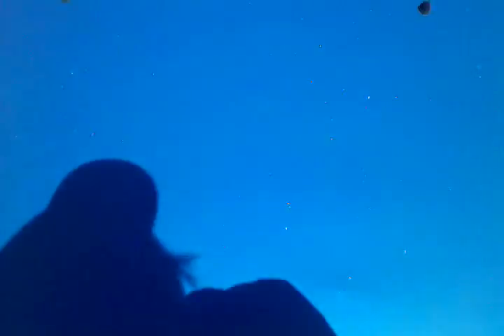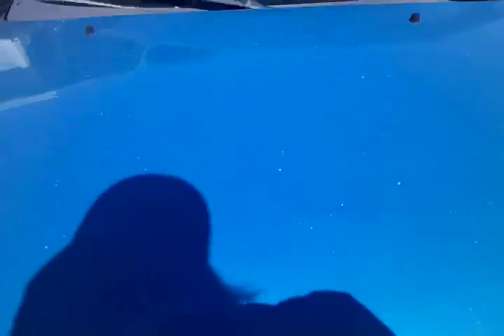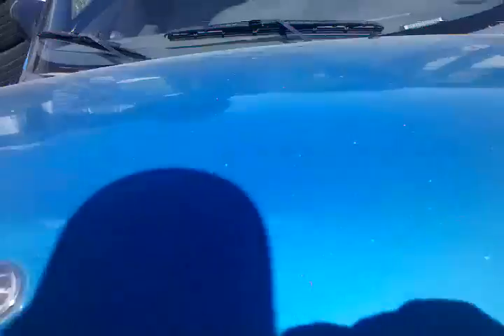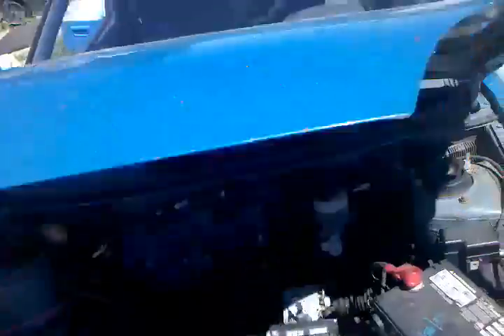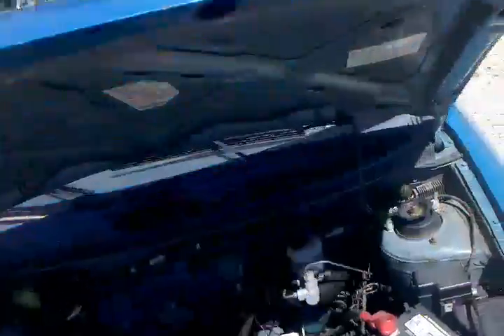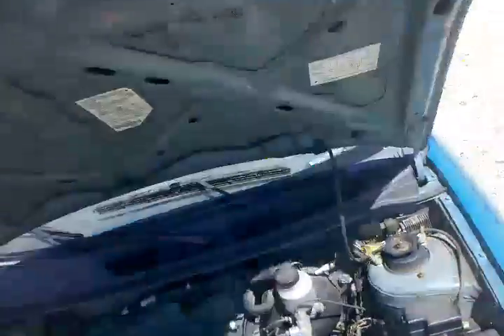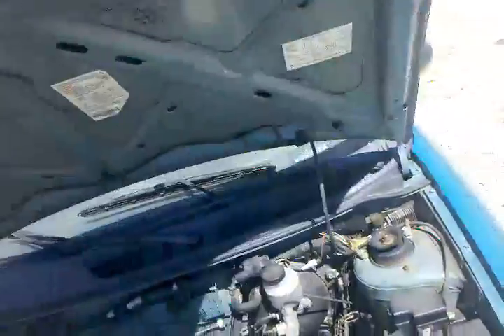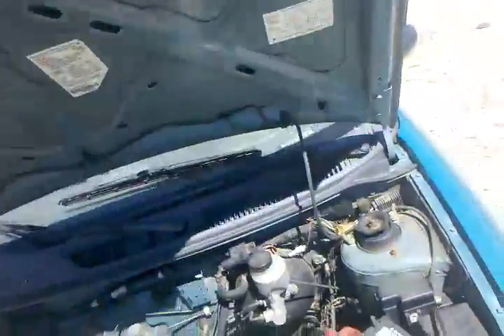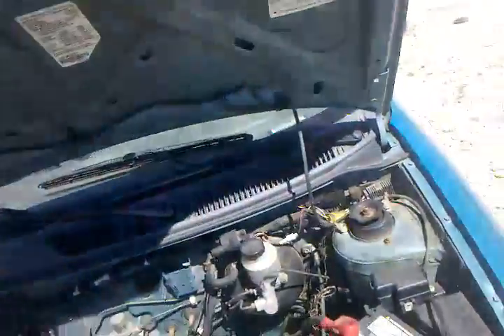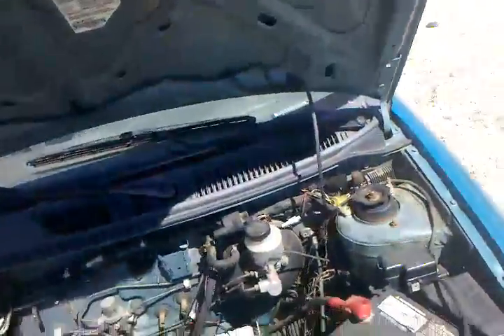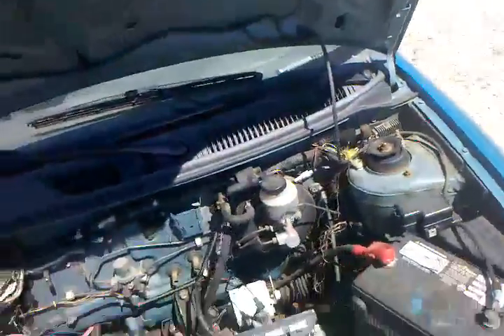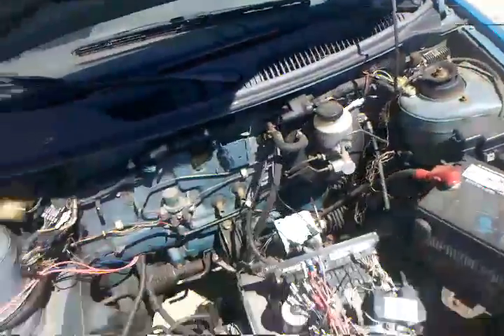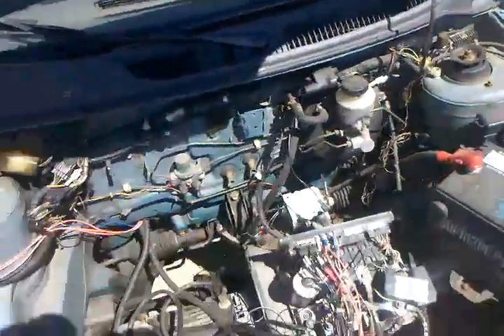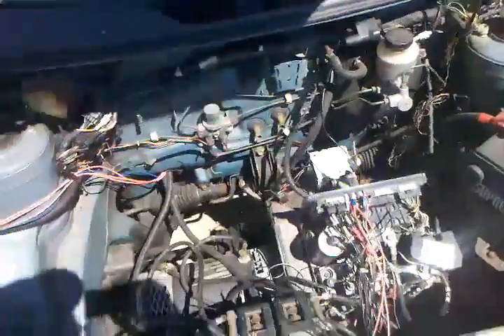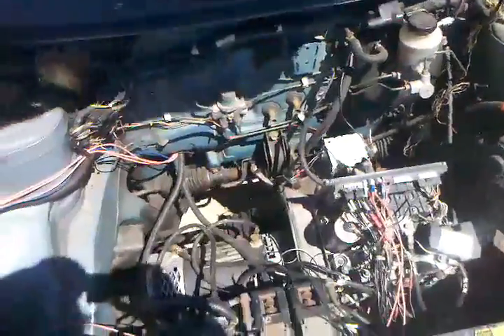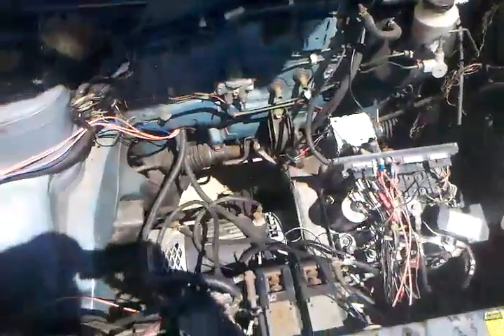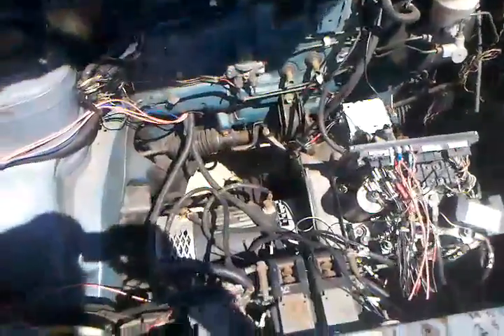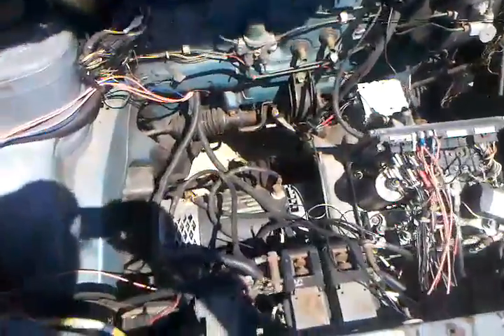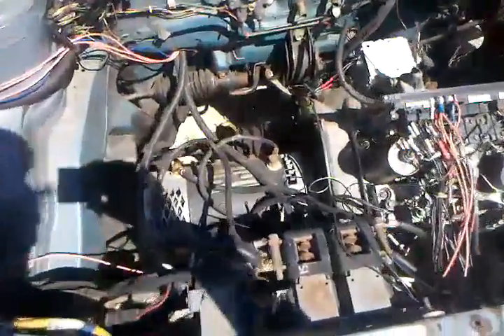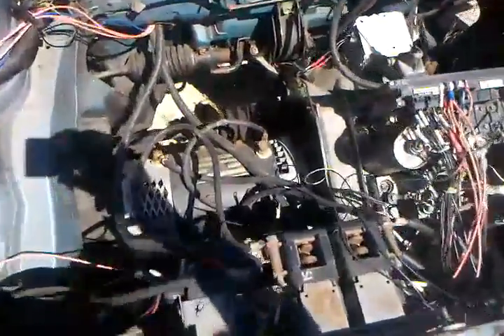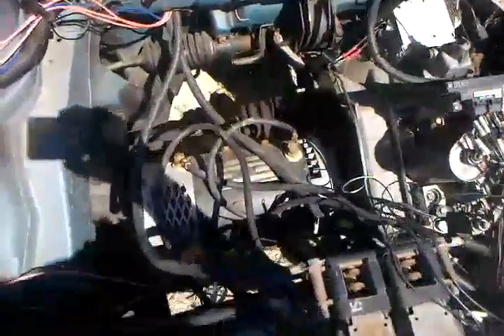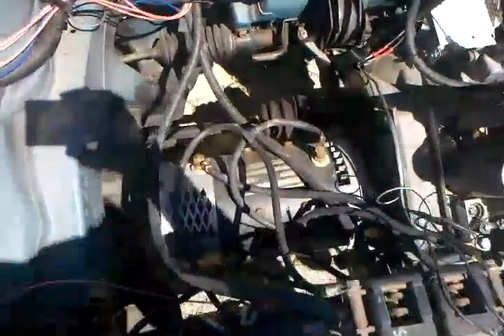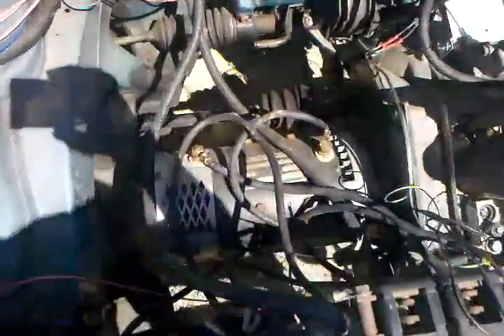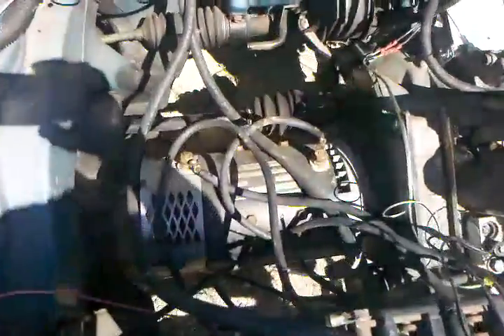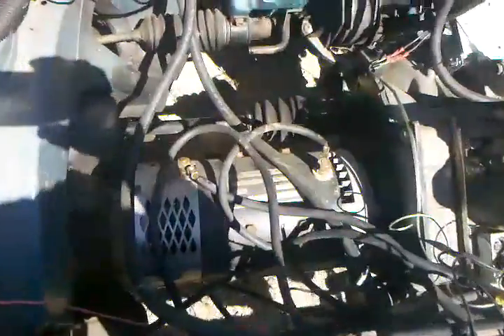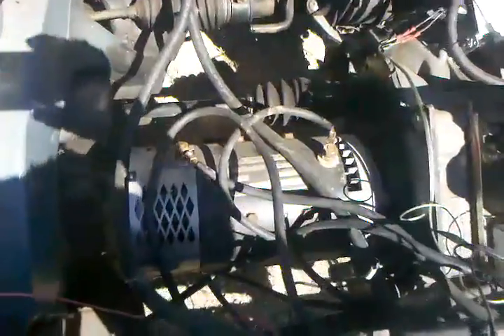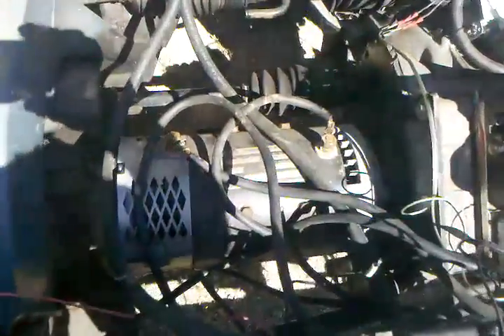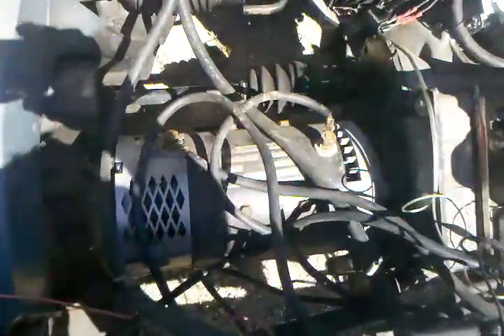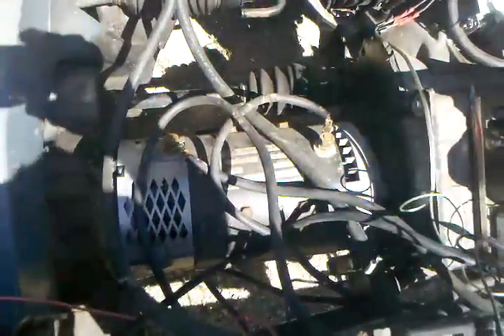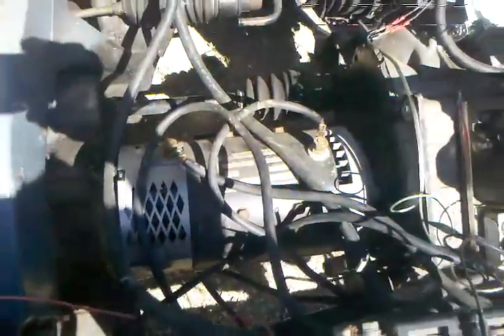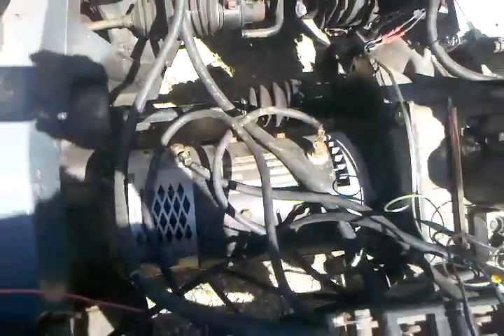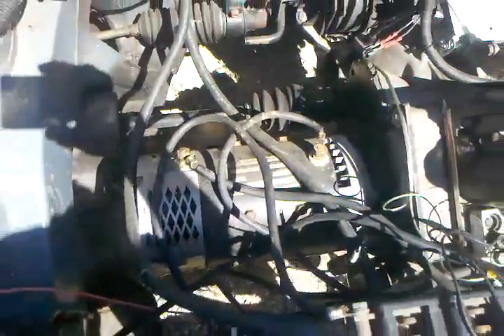This is a 90s Geo Metro. We removed the engine and replaced it with a forklift motor, as you see there.